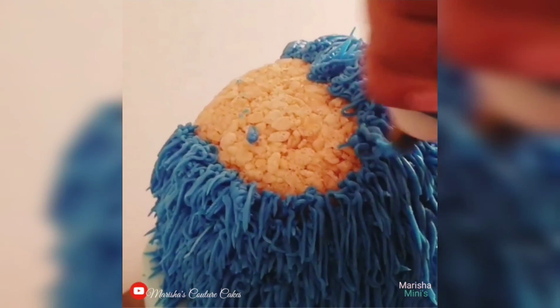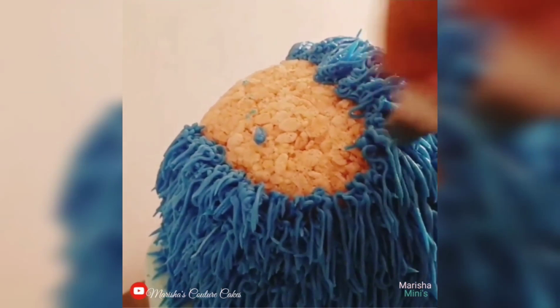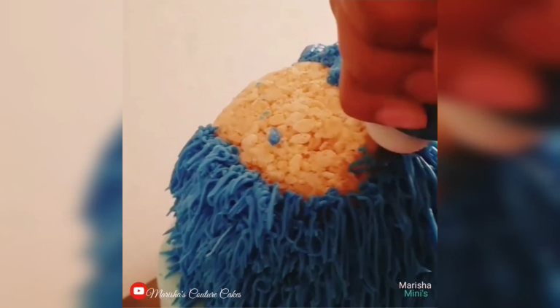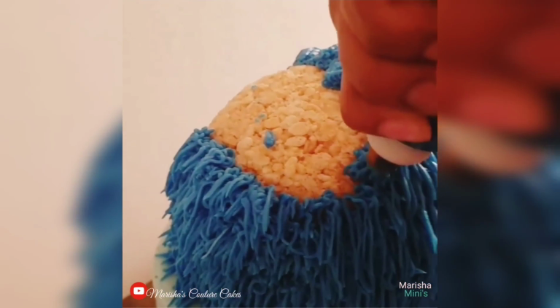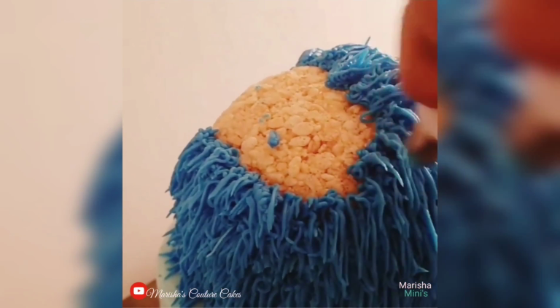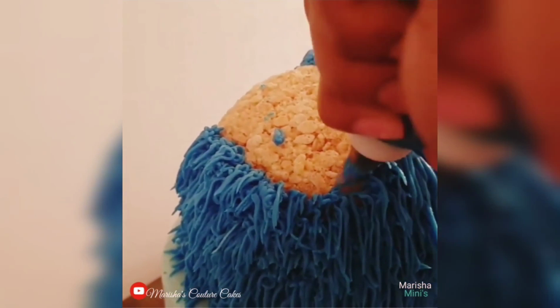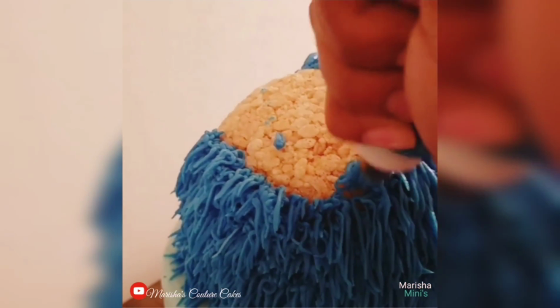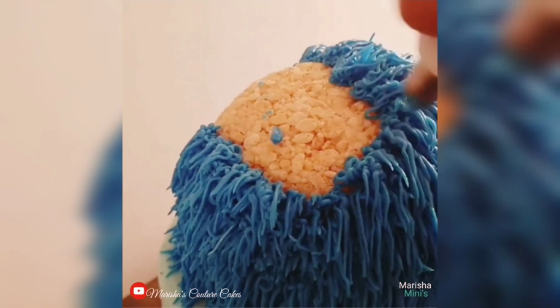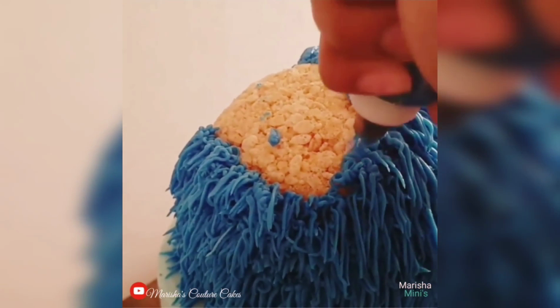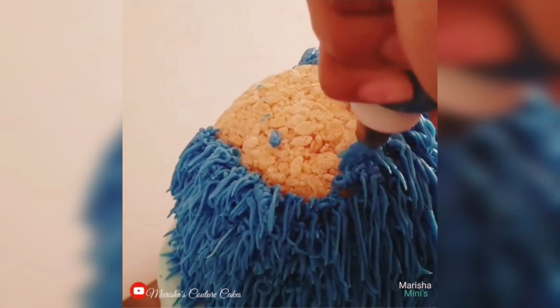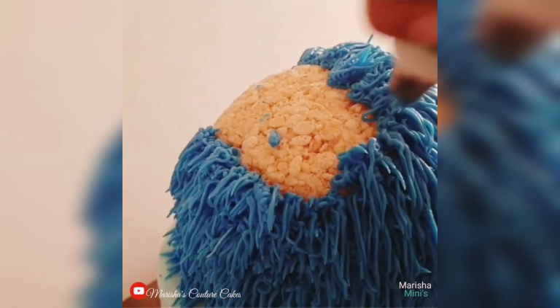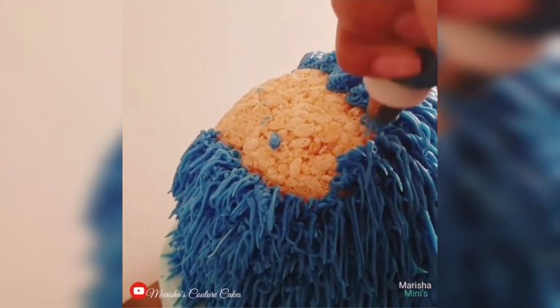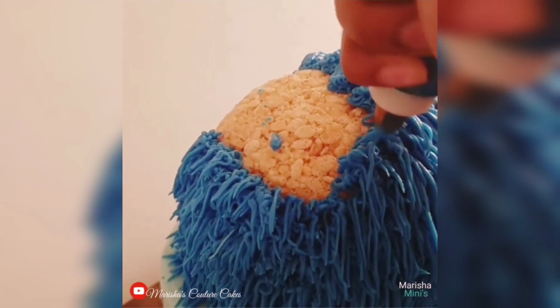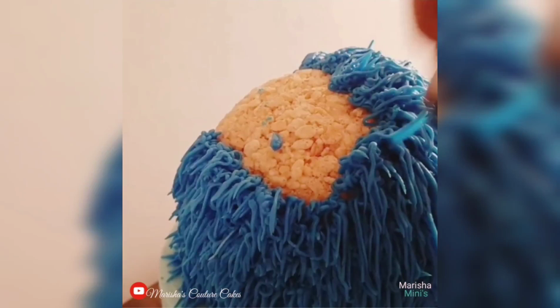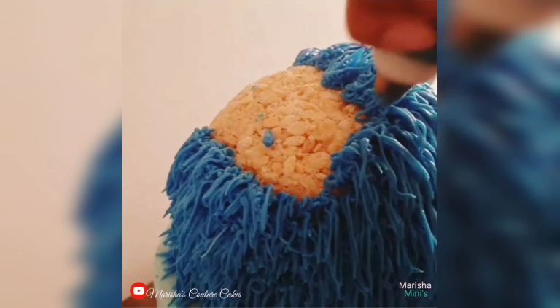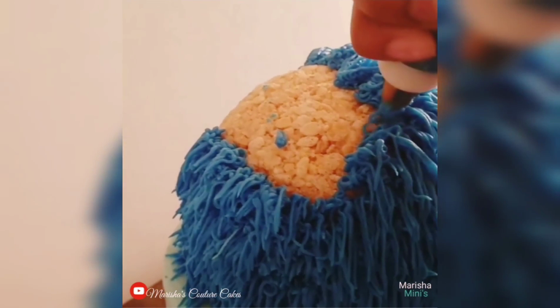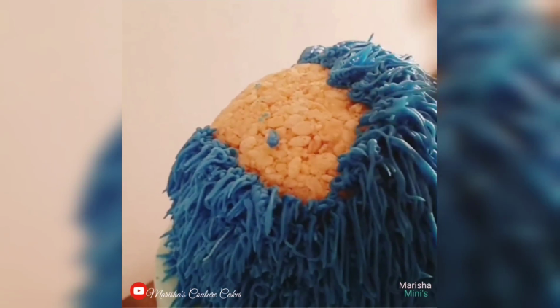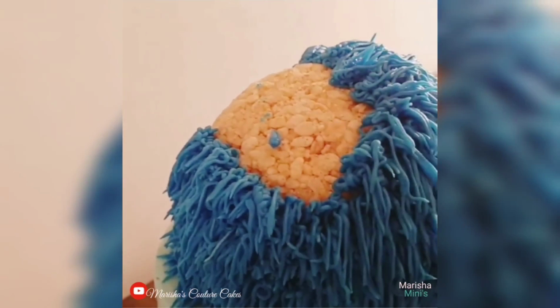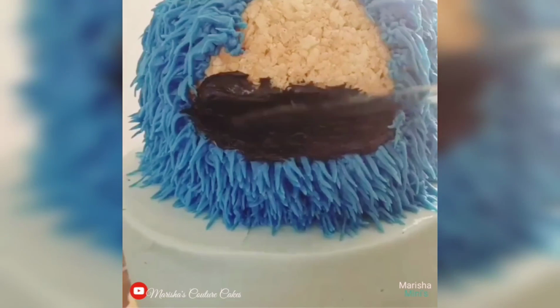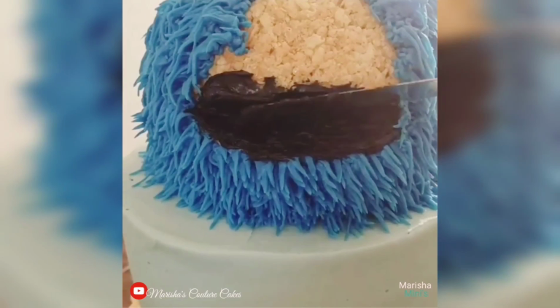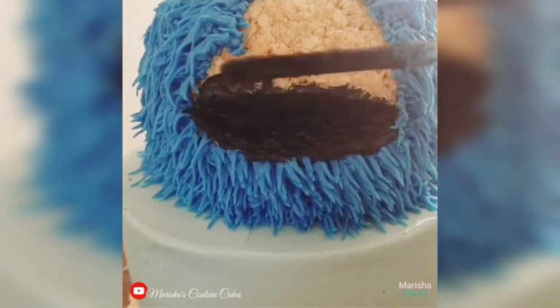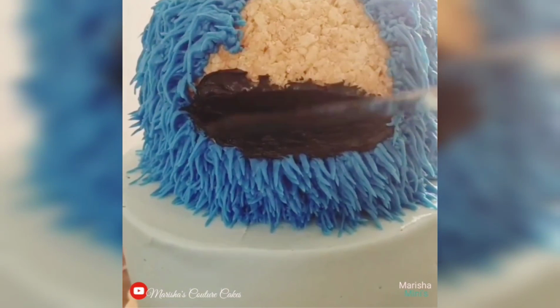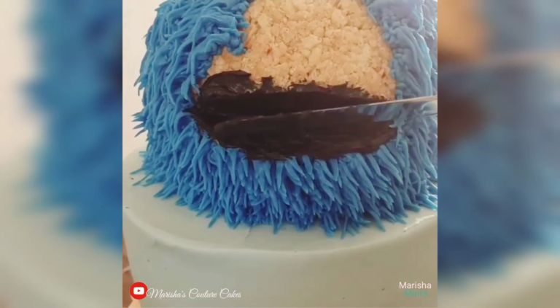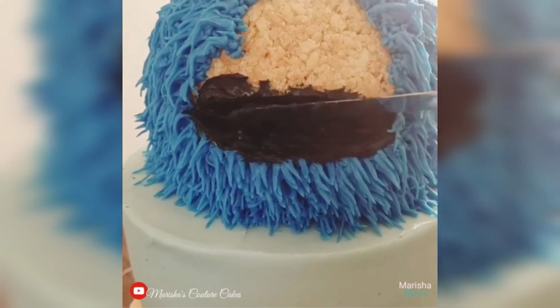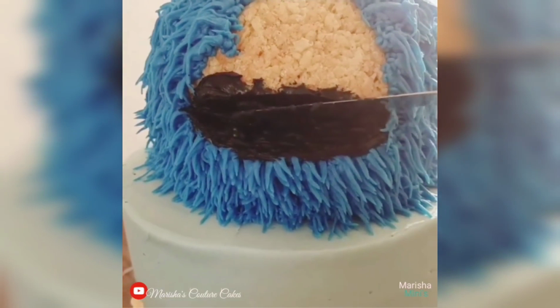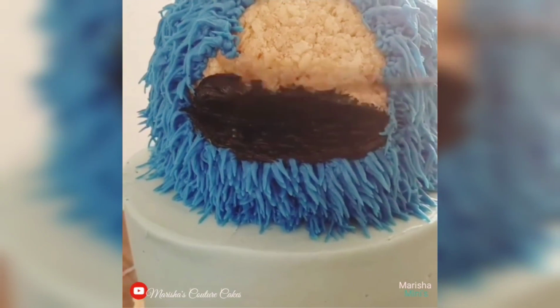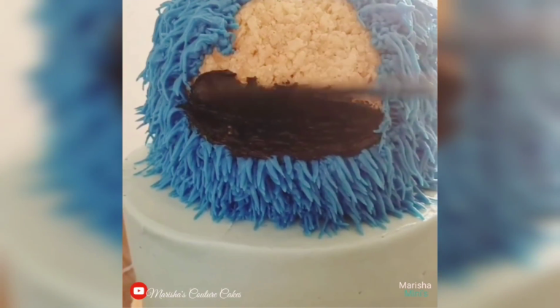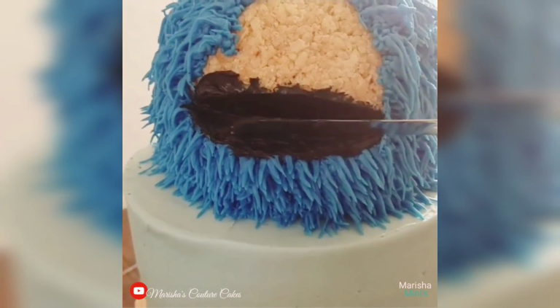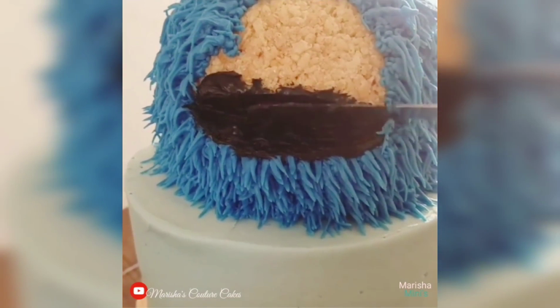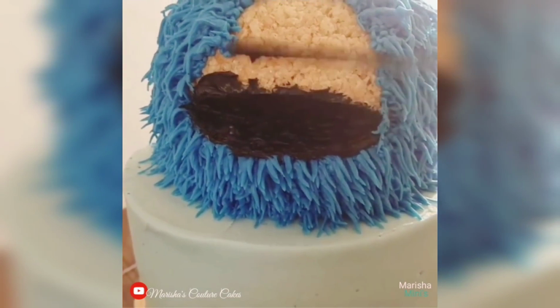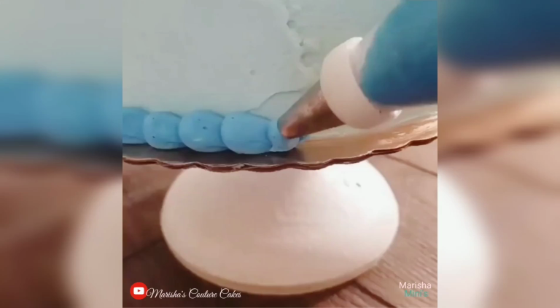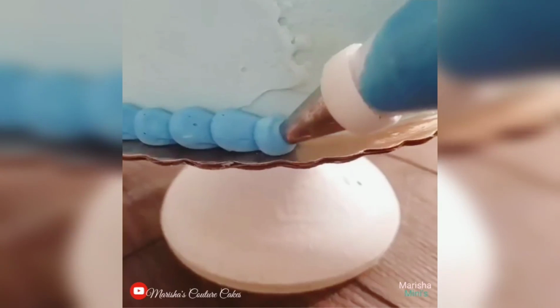I'm using a grass piping tip to pipe out some buttercream for the fur, and then I'm going to use some black buttercream and fill in that little mouth notch.